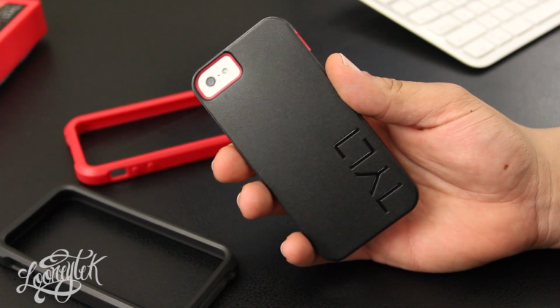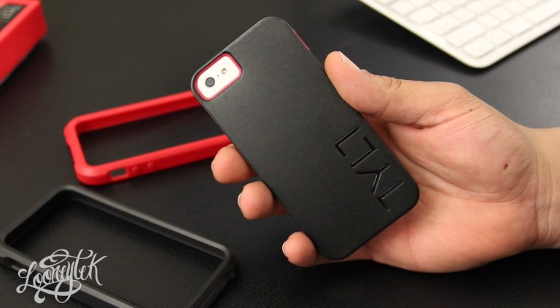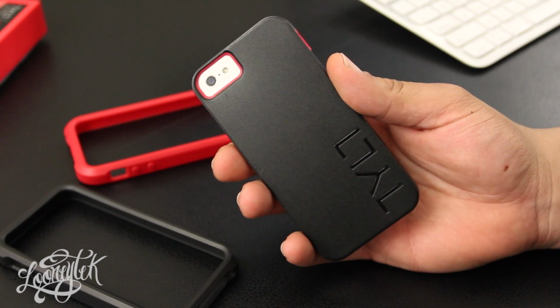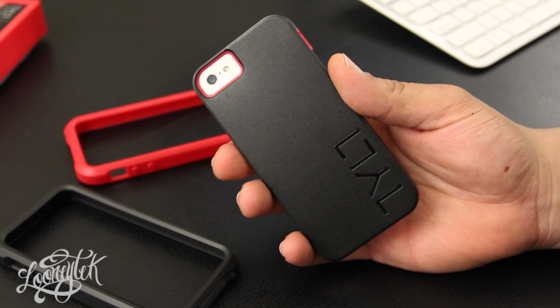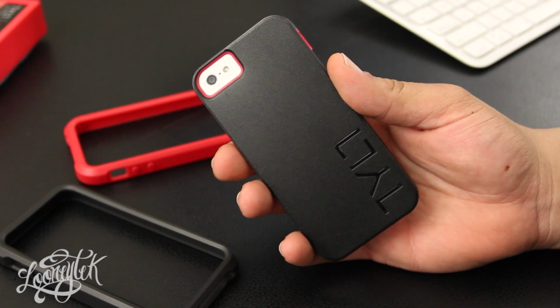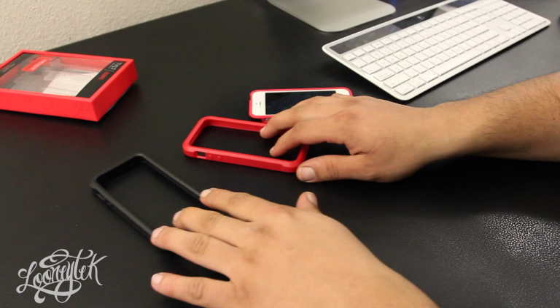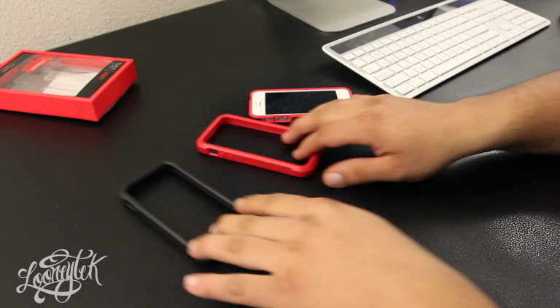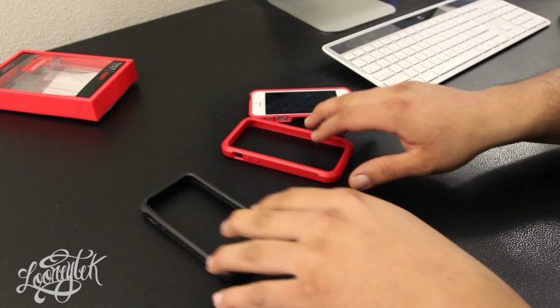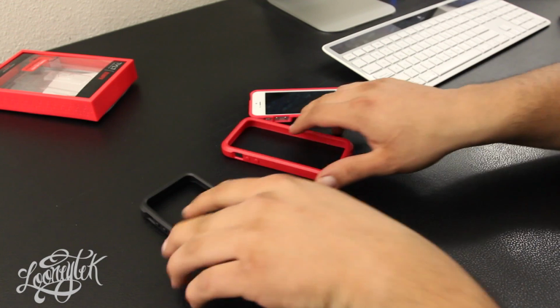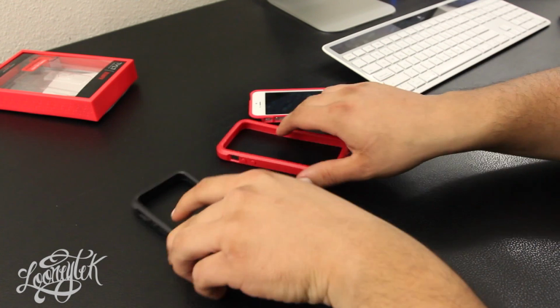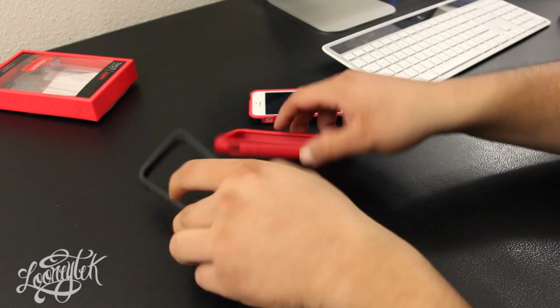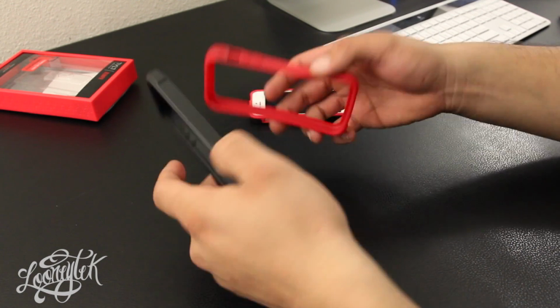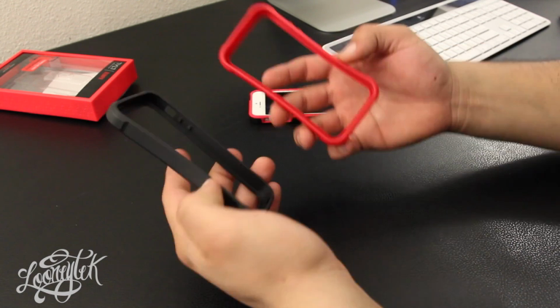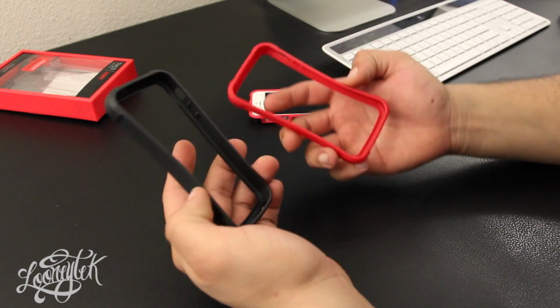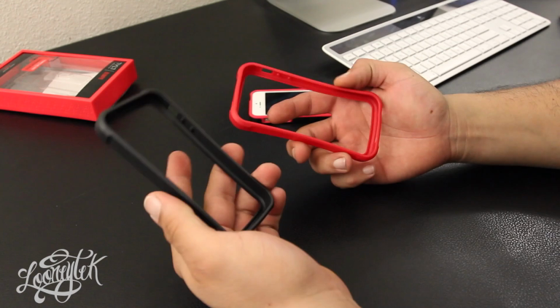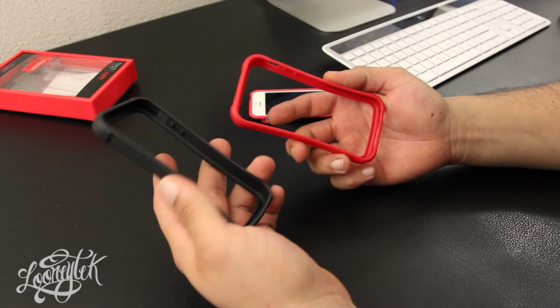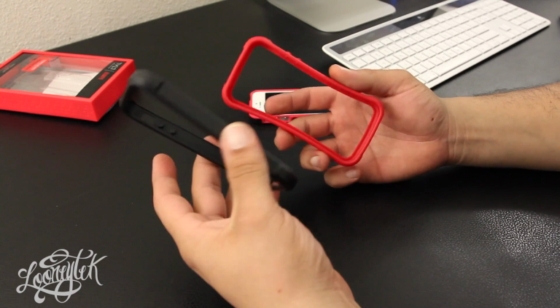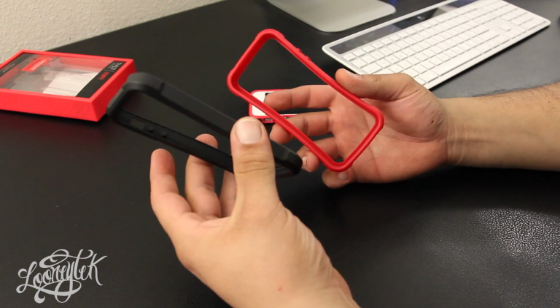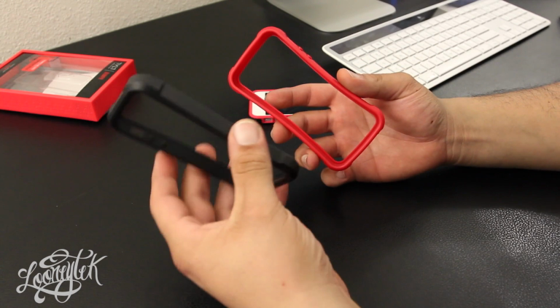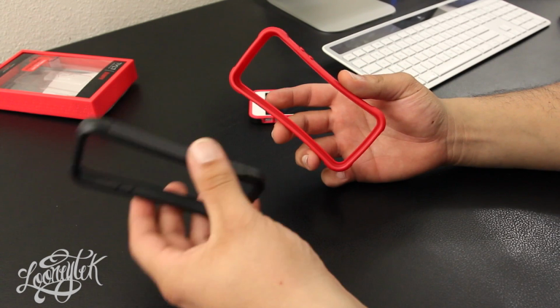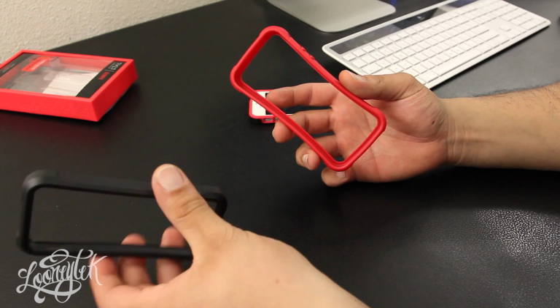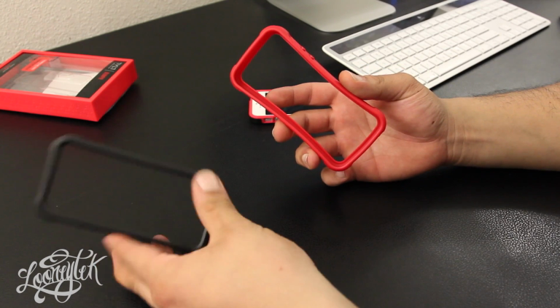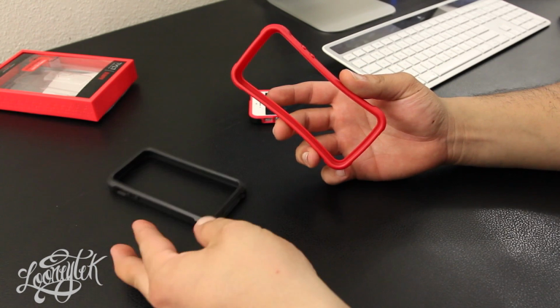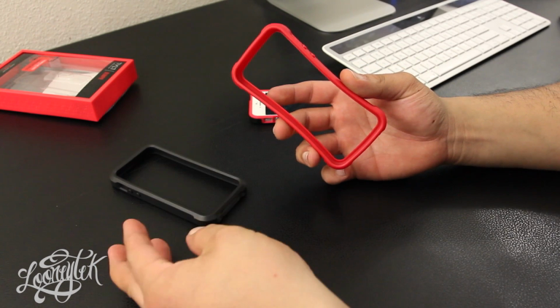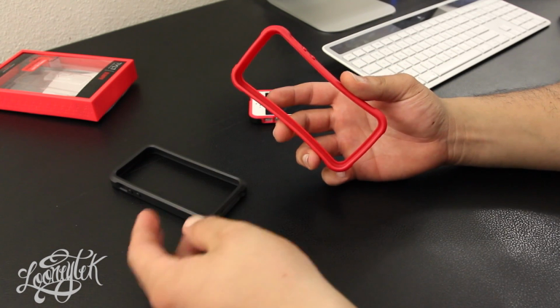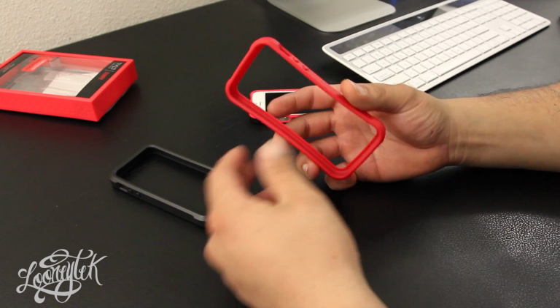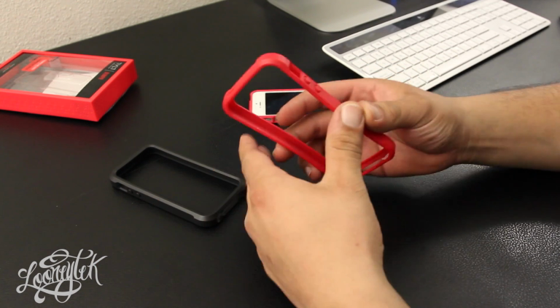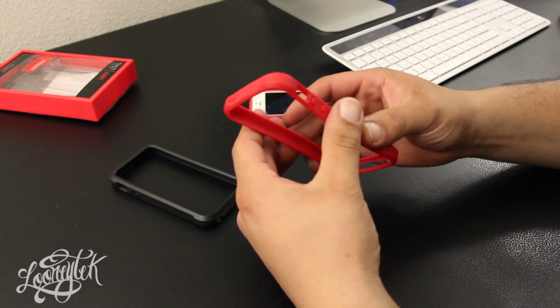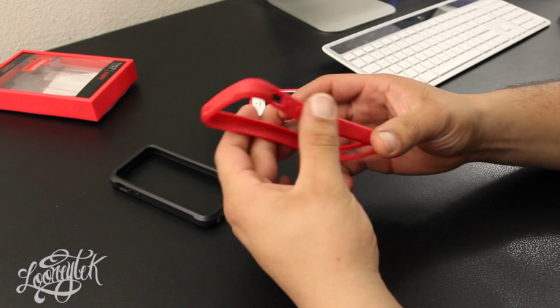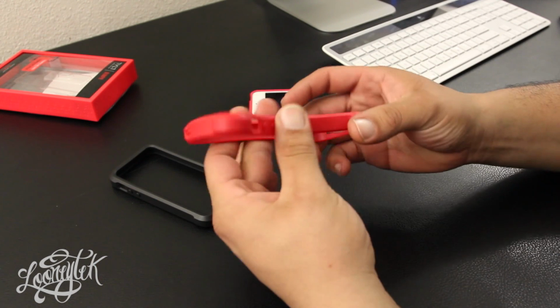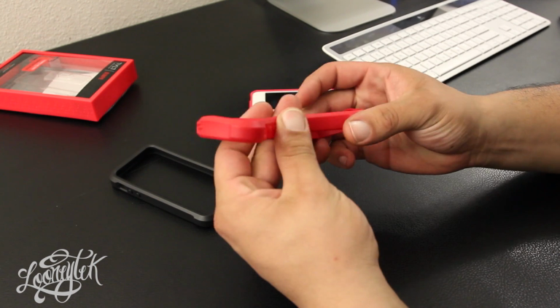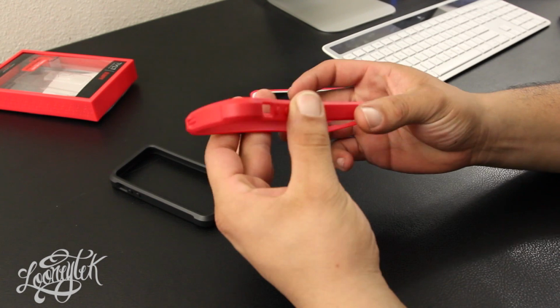On the back you'll find a cutout for the camera and flash, along with some Tilt branding. This case also comes with two included bumpers which, according to Tilt, are made out of TPU material.